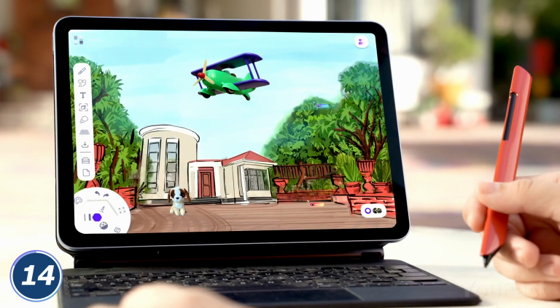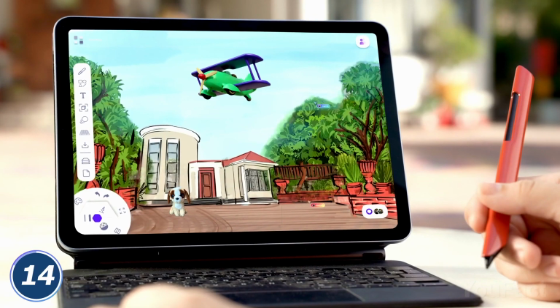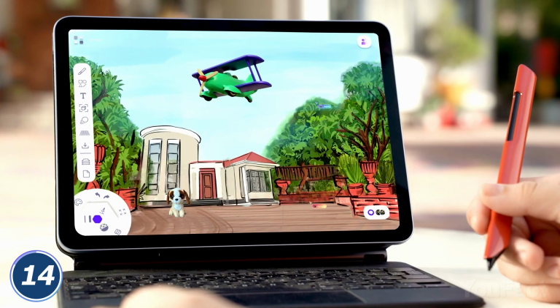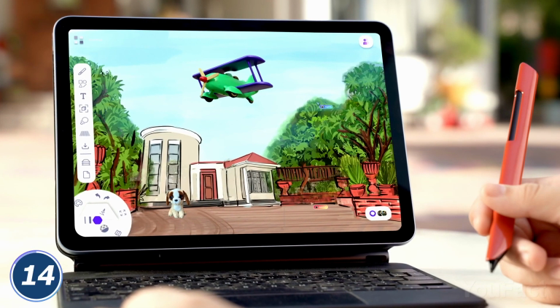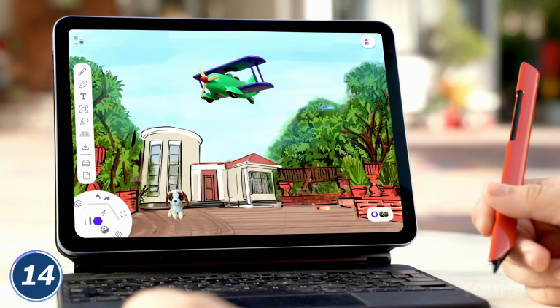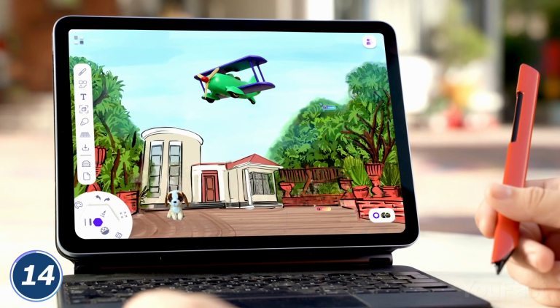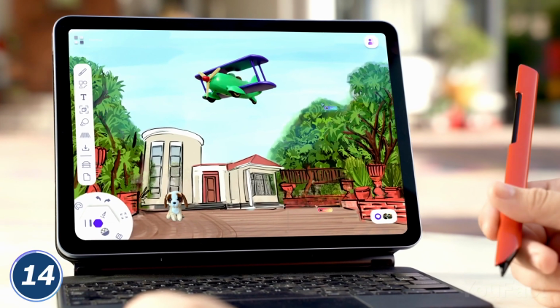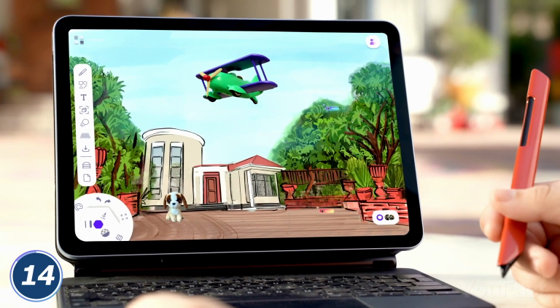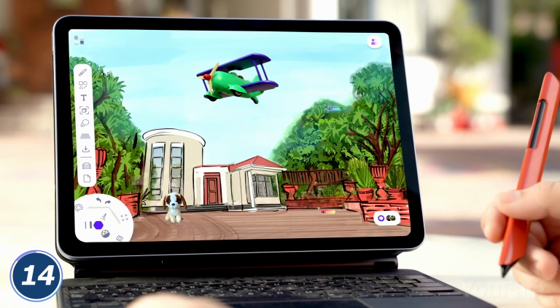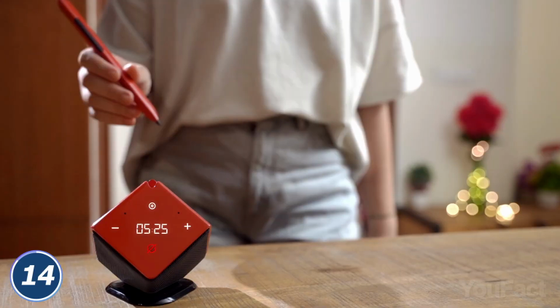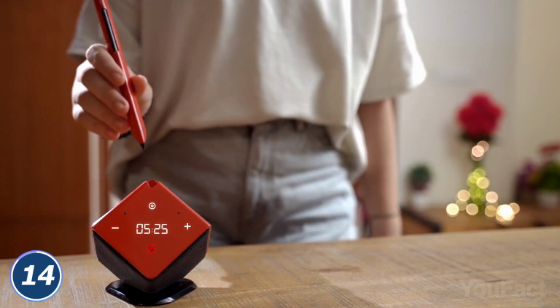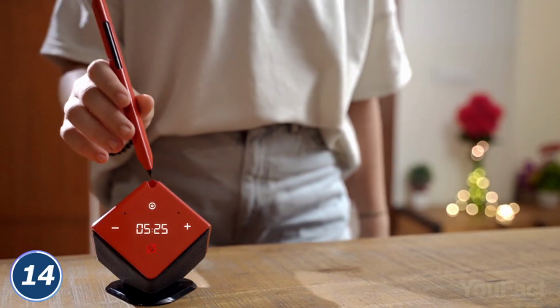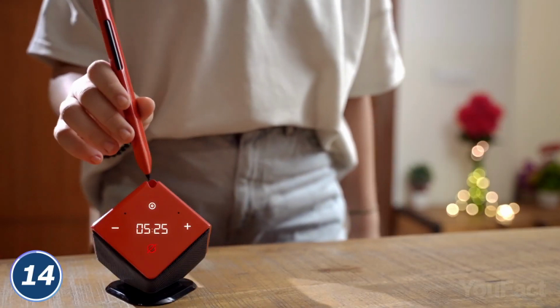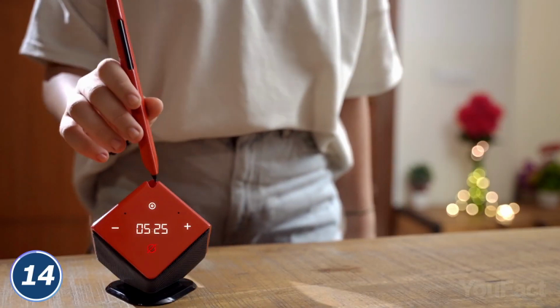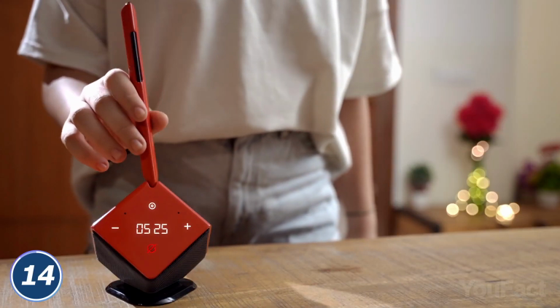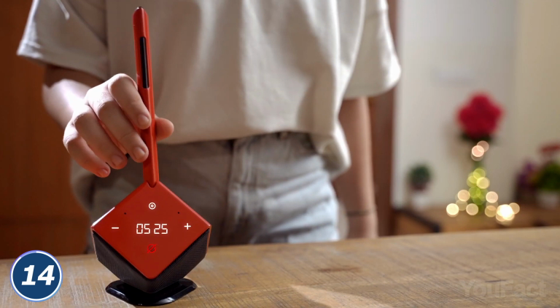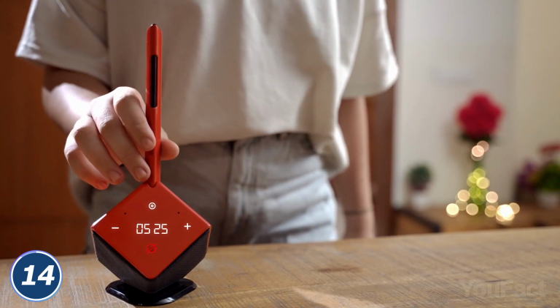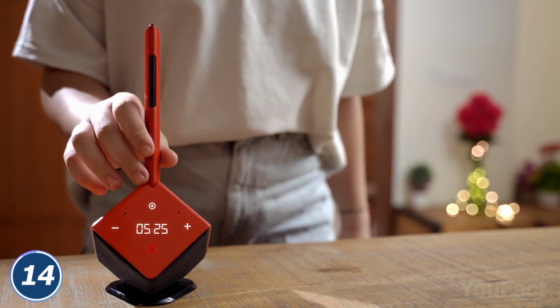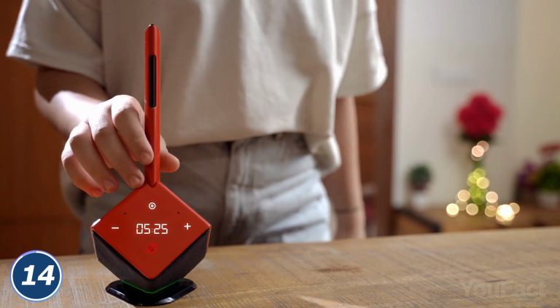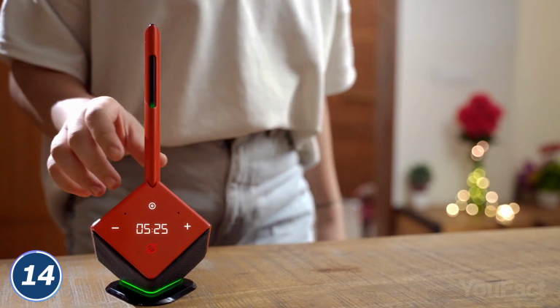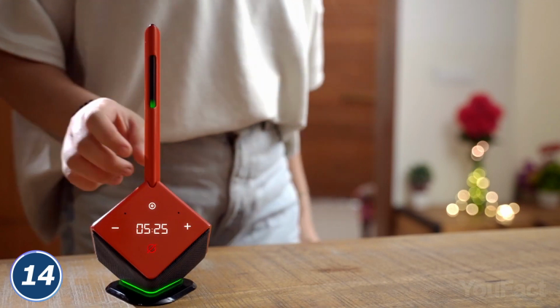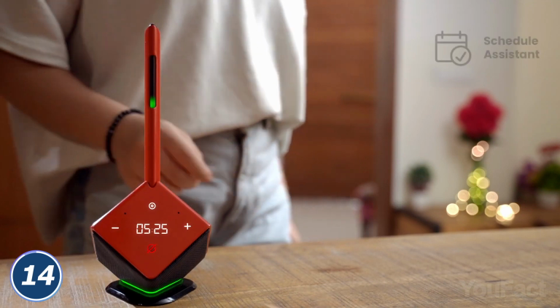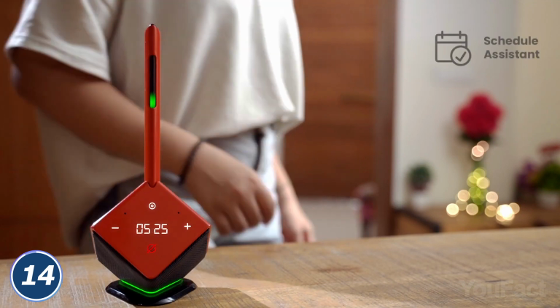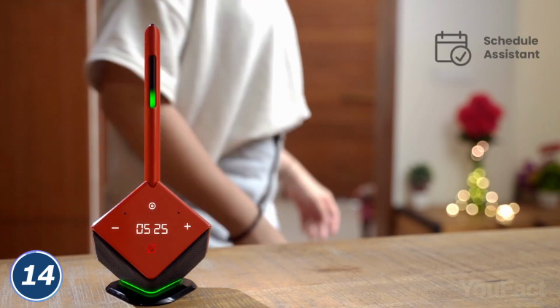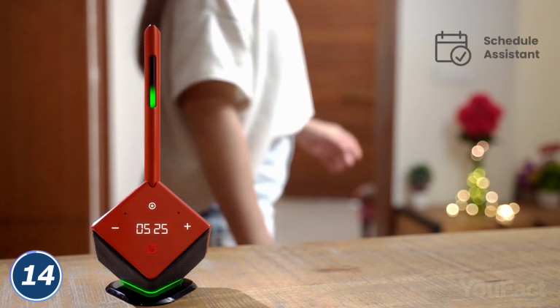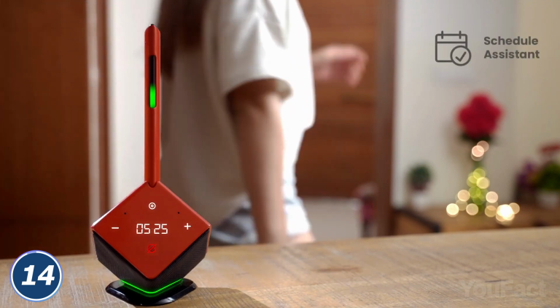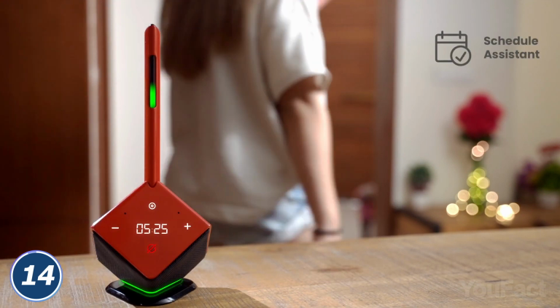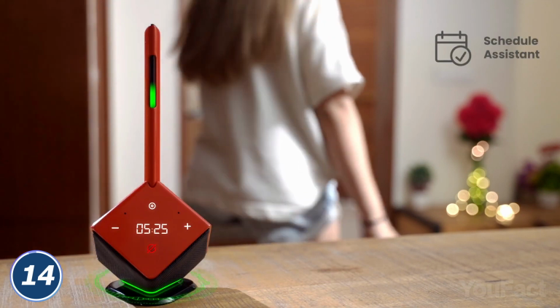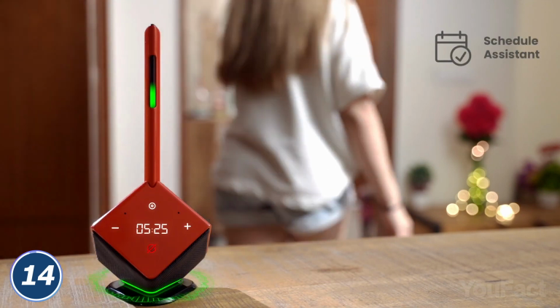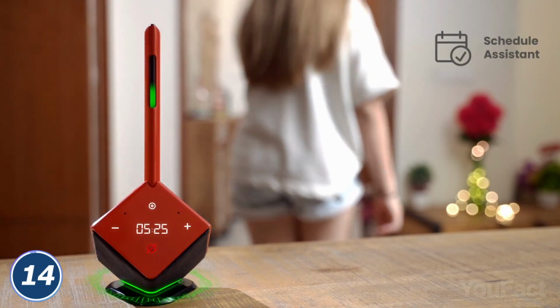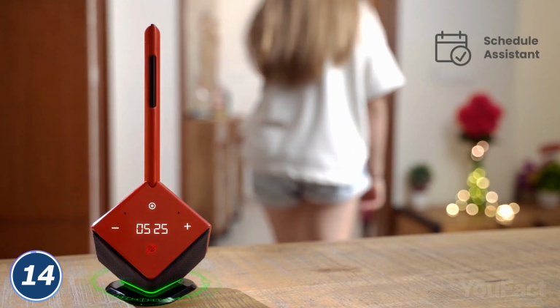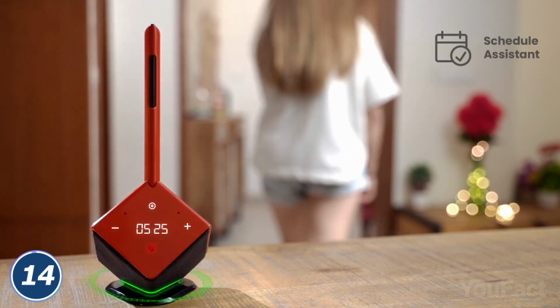And when the battery gets low, charge it via the dock with an Alexa-enabled speaker called the Cube.